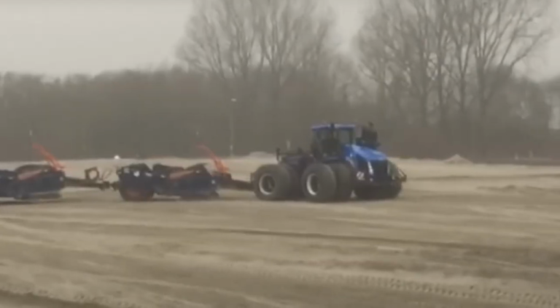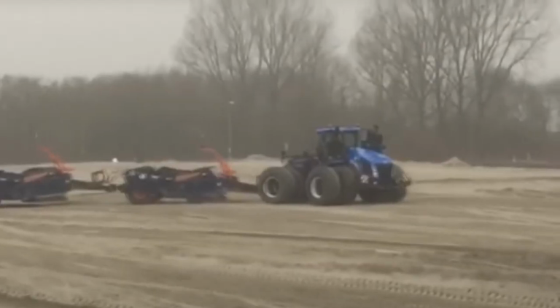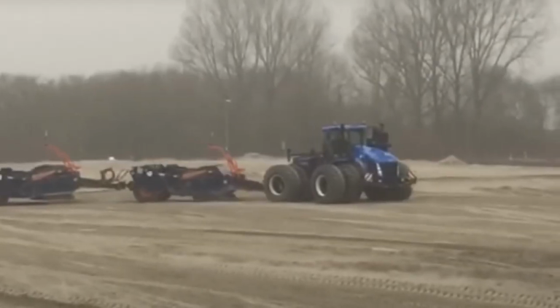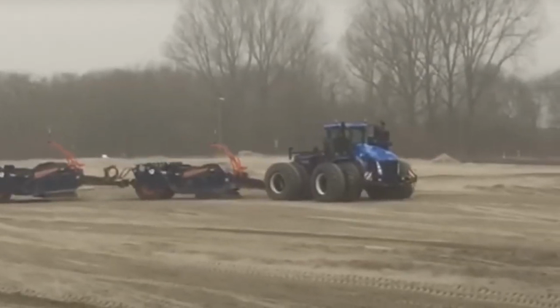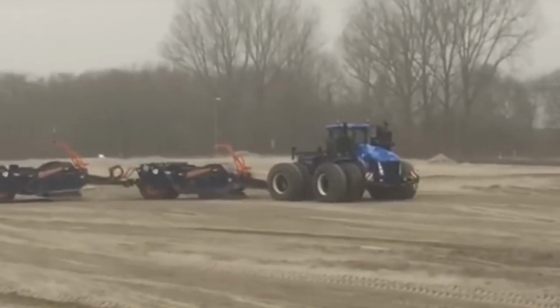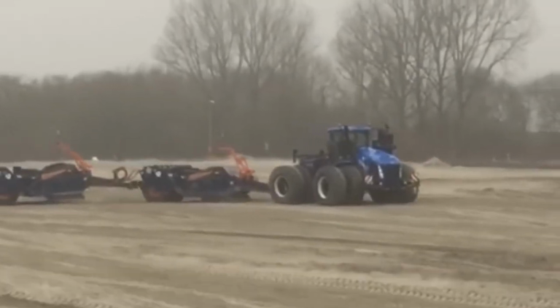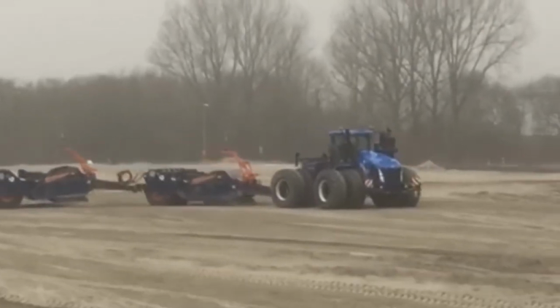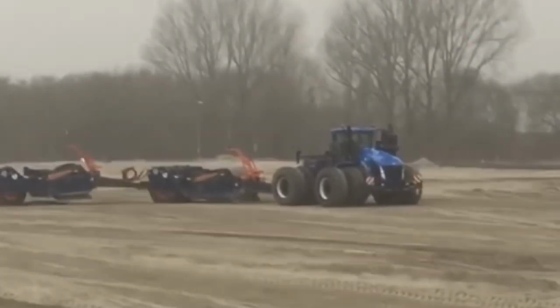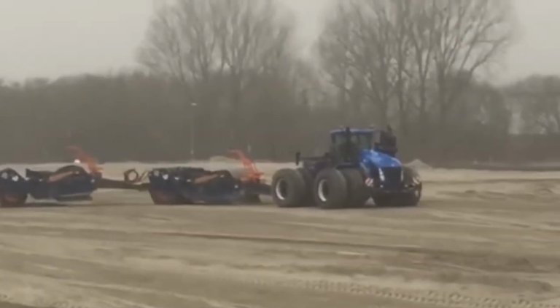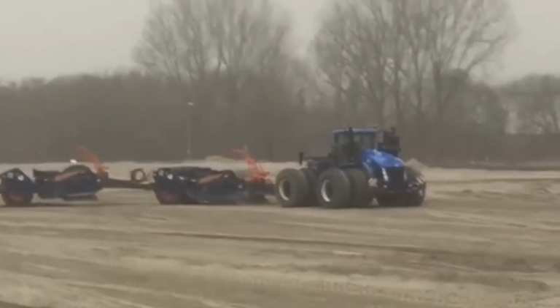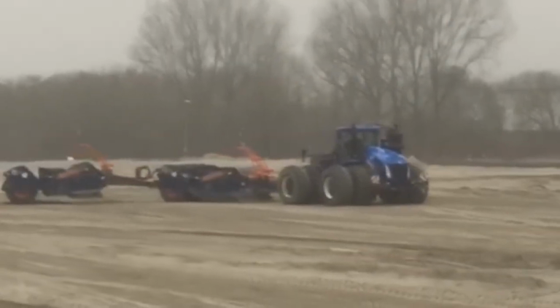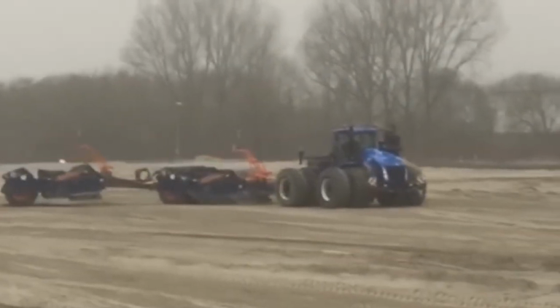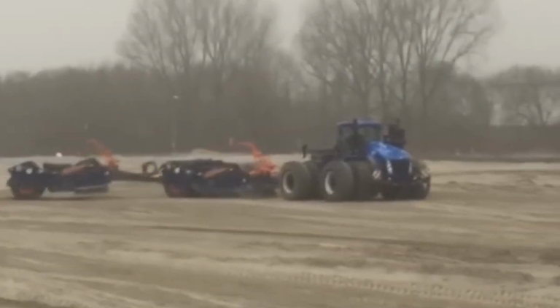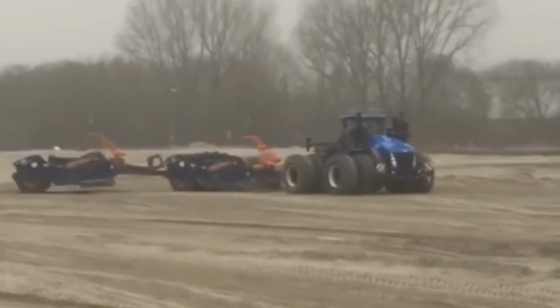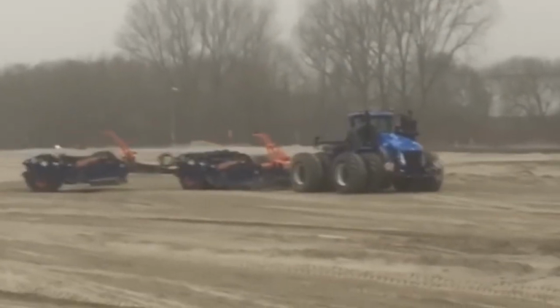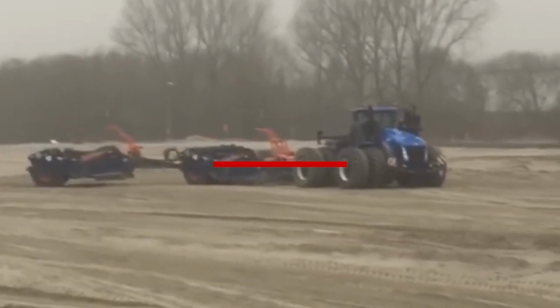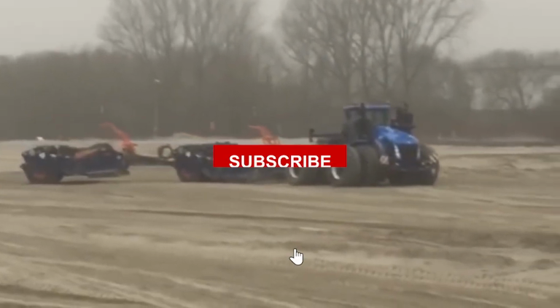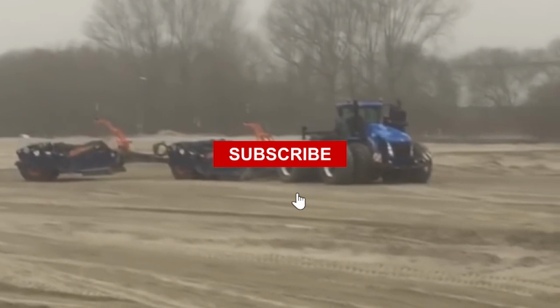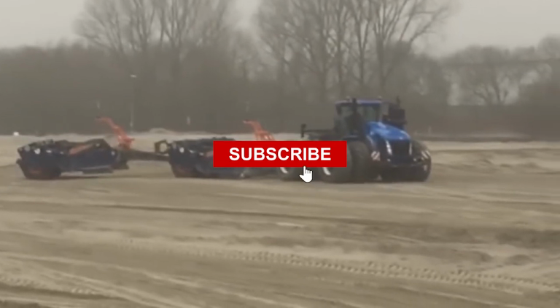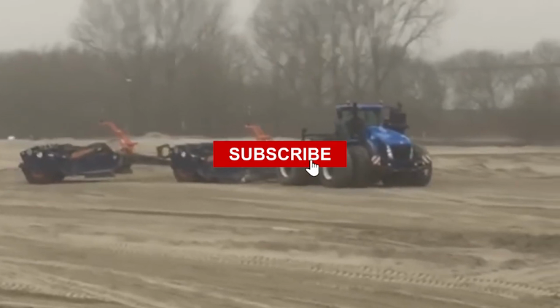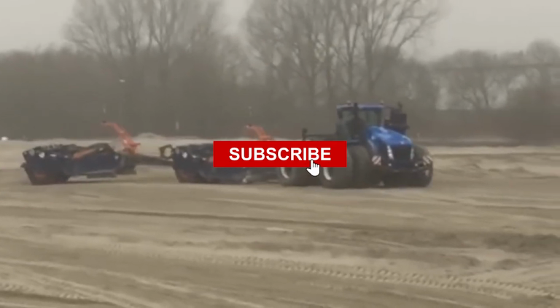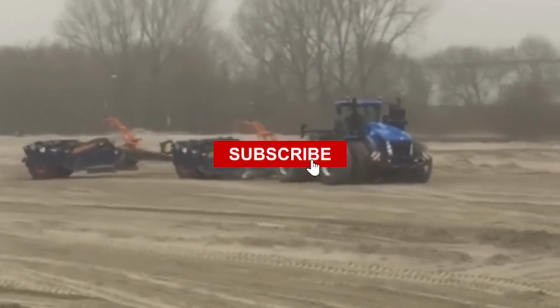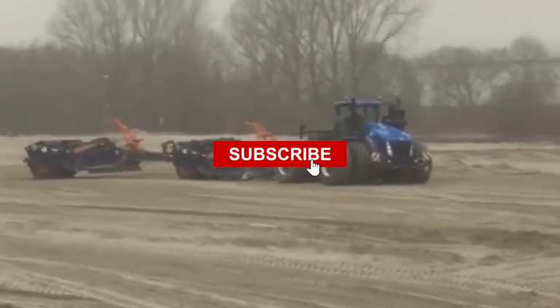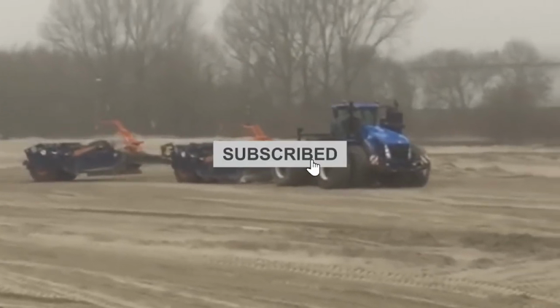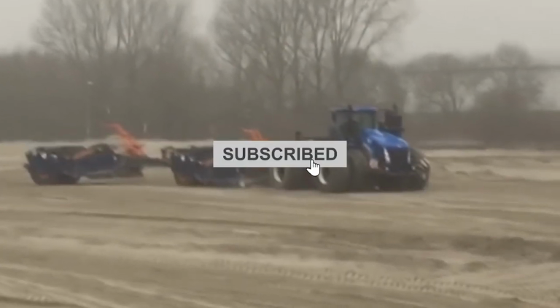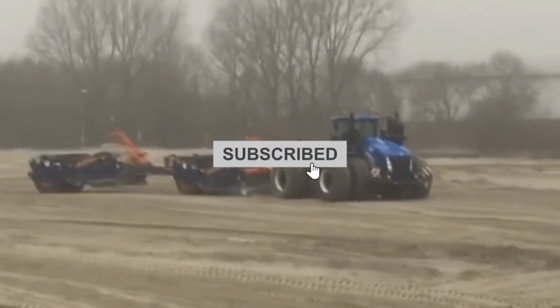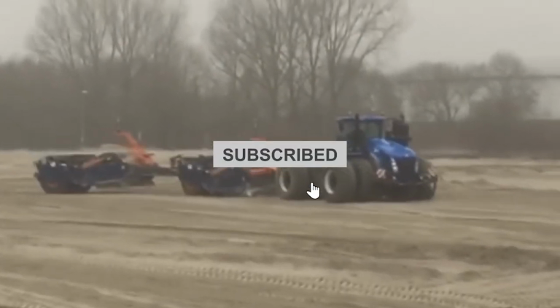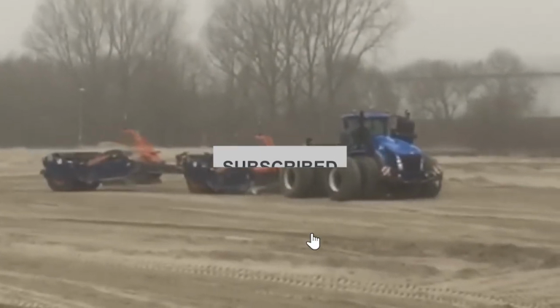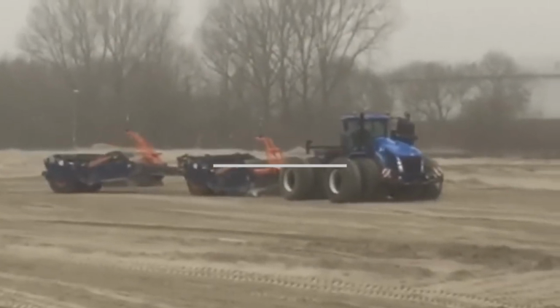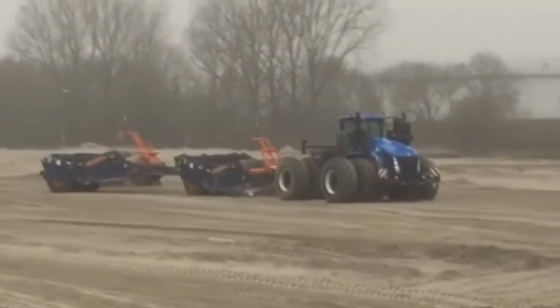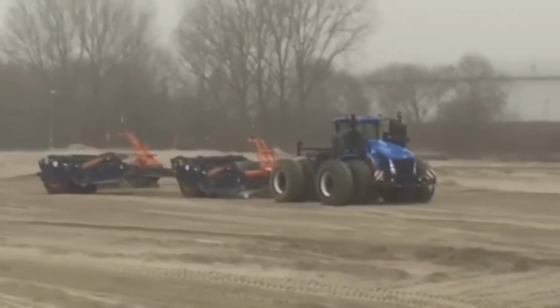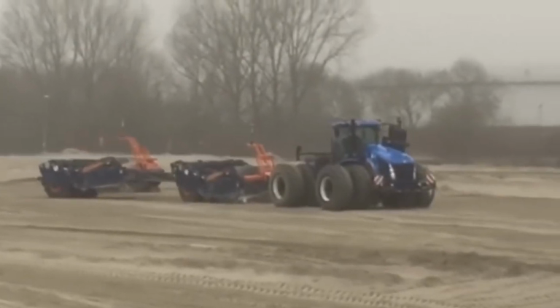We're currently in the middle of our programming for unbelievable agricultural machinery. Make sure to subscribe to our channel so you don't miss any future updates.